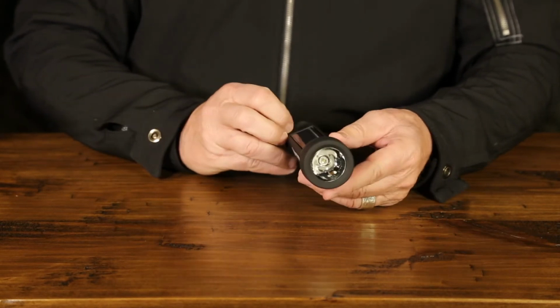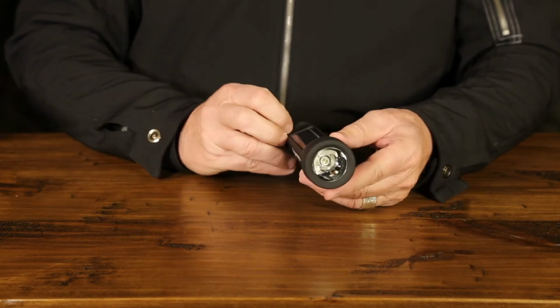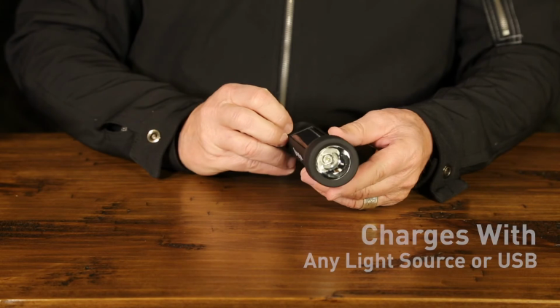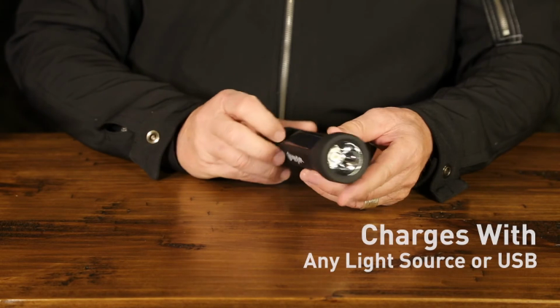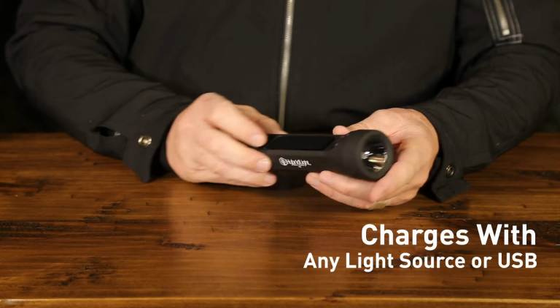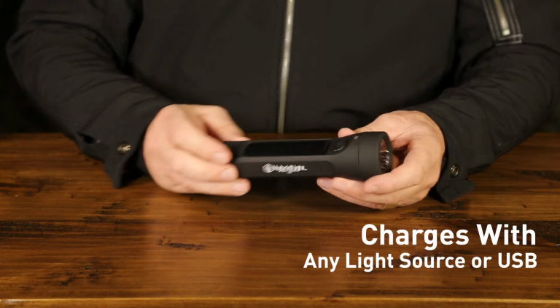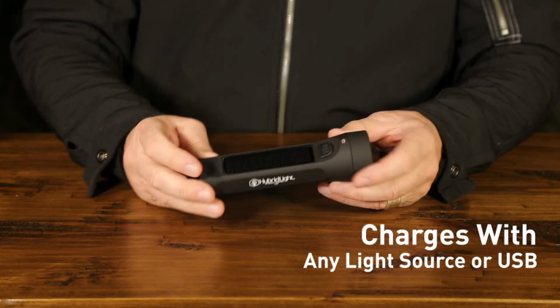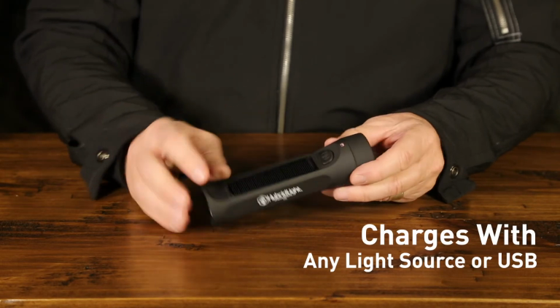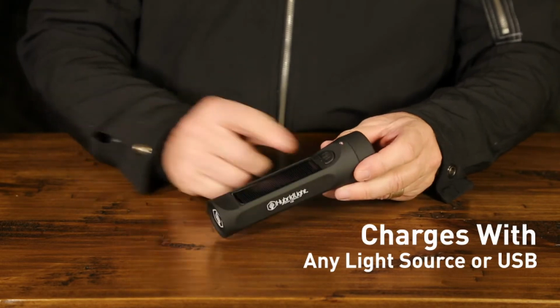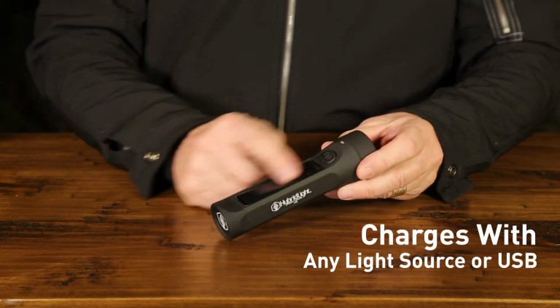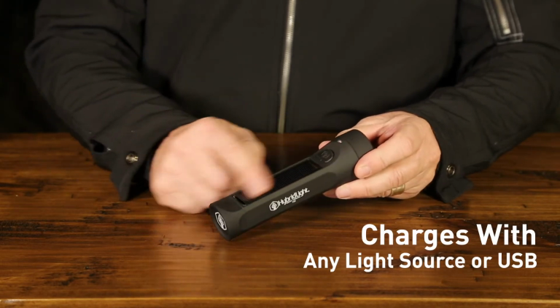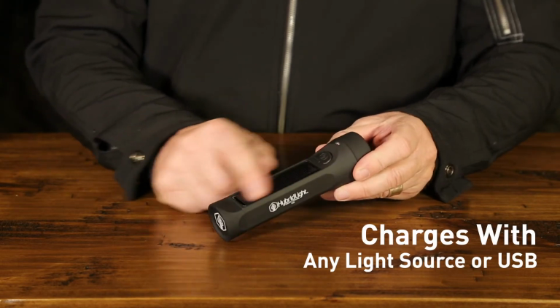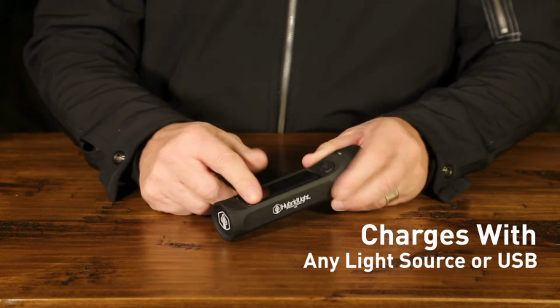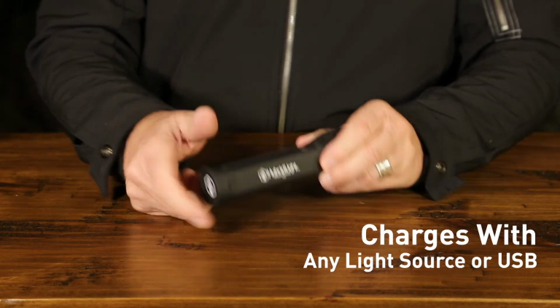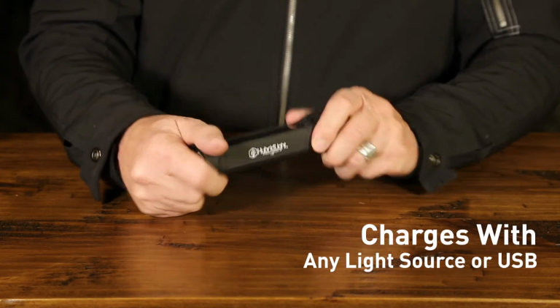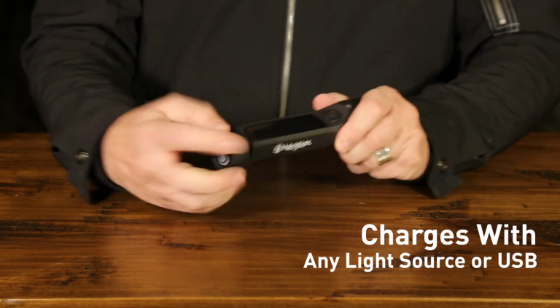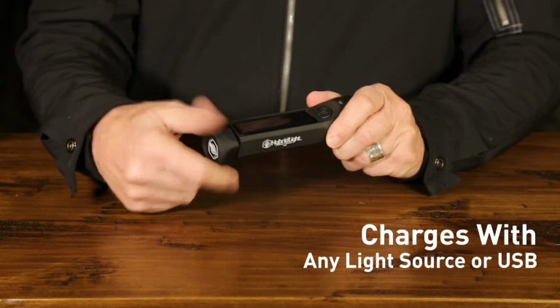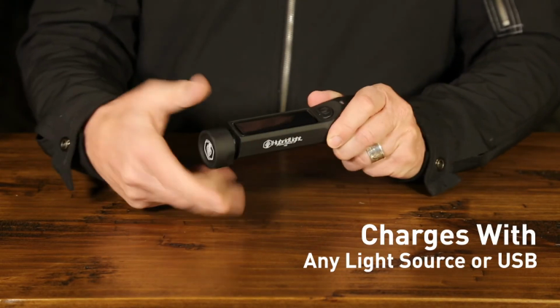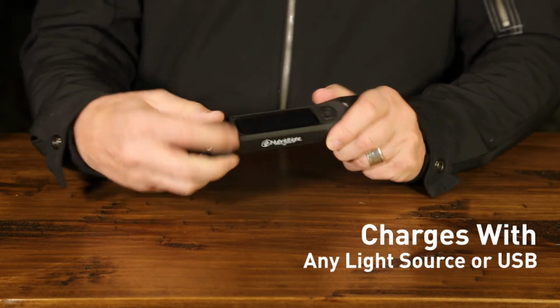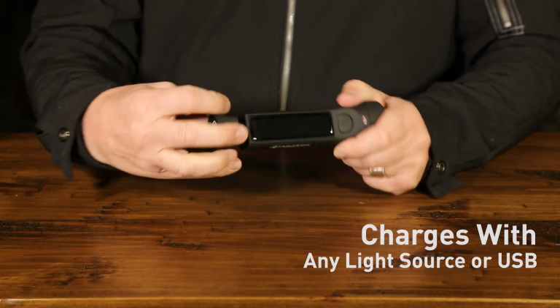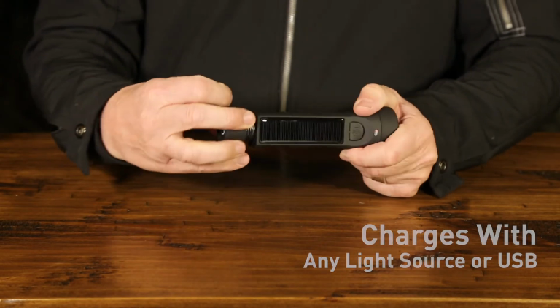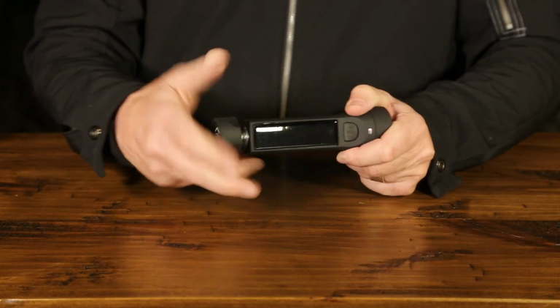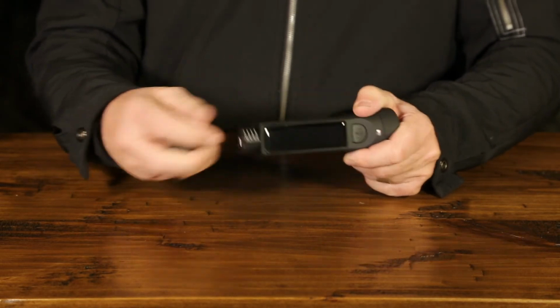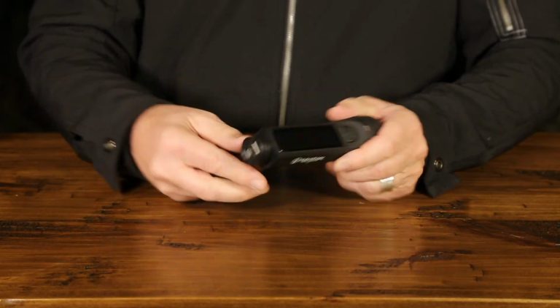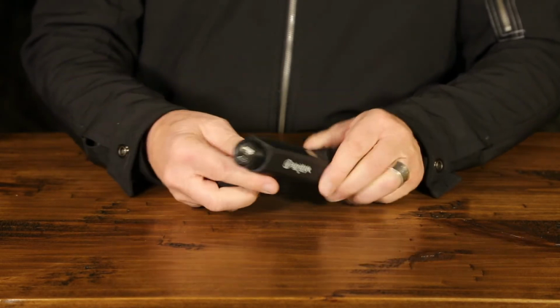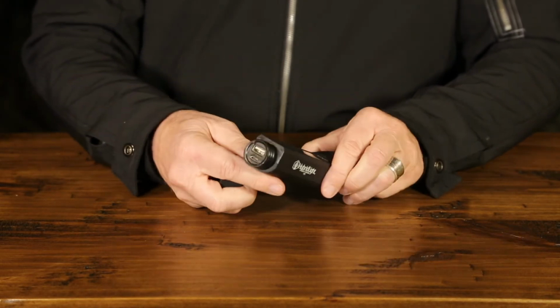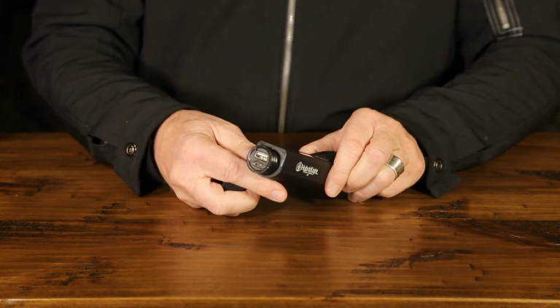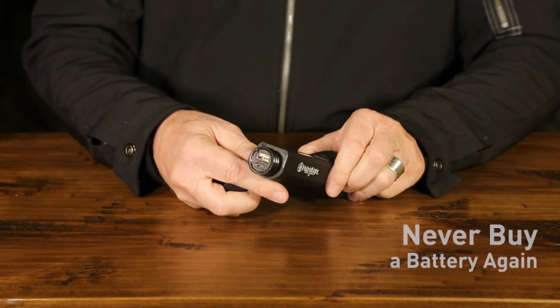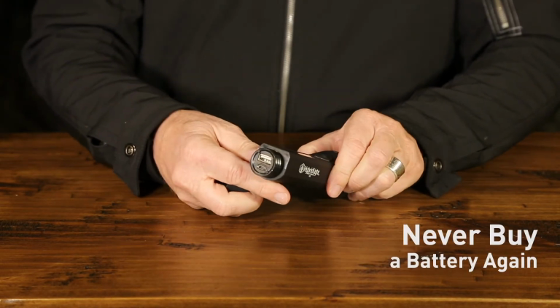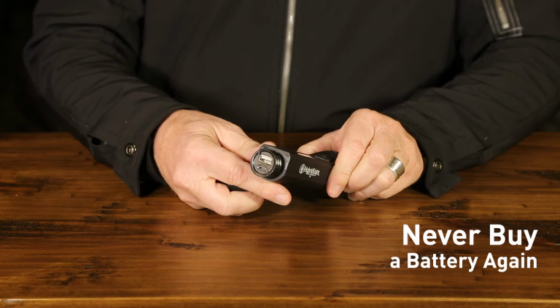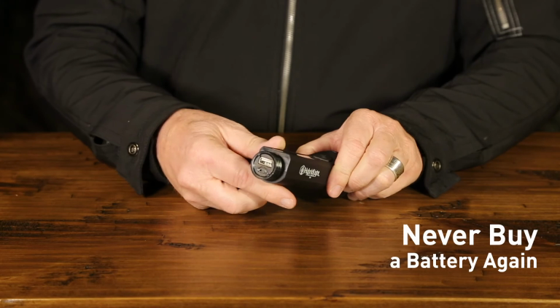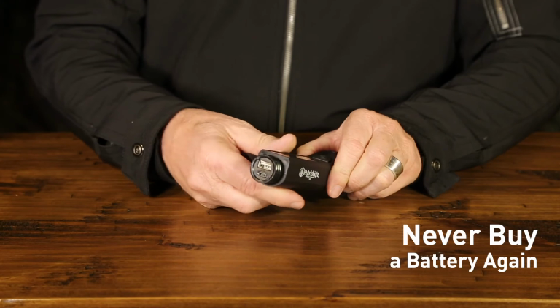The flashlight recharges with any light source, or rapid charge with a USB port. Never buy a battery again.